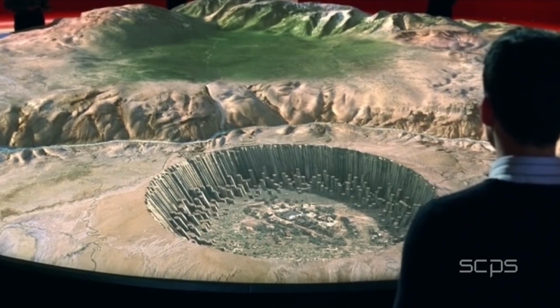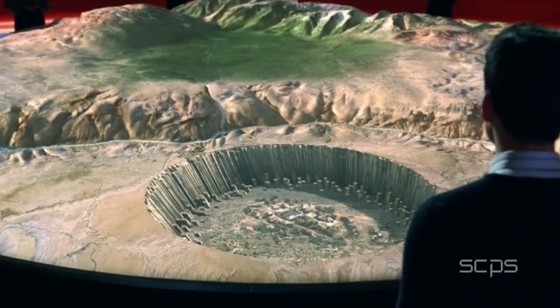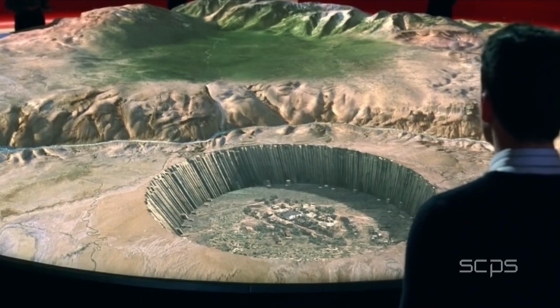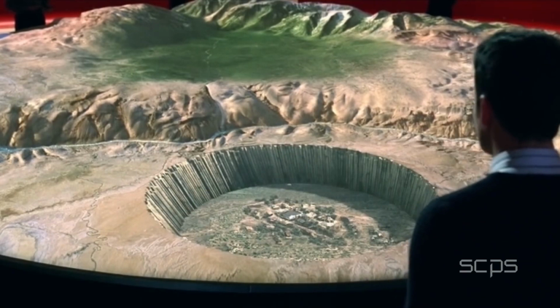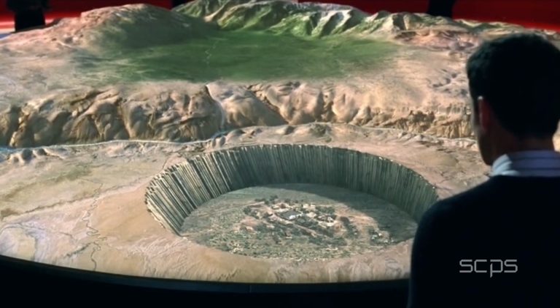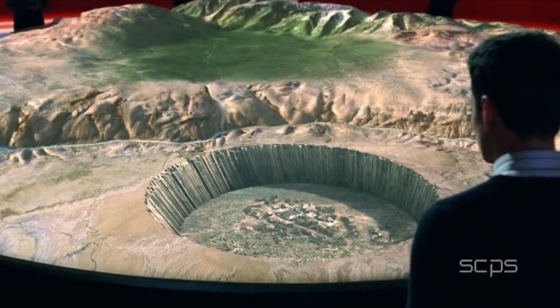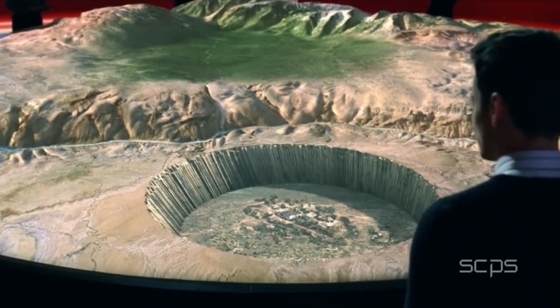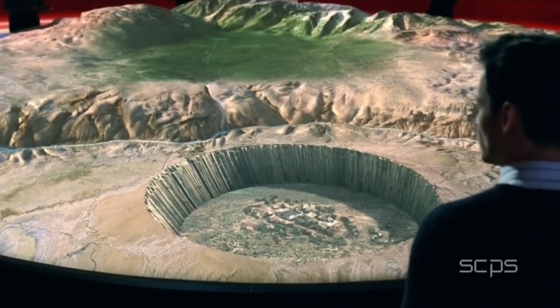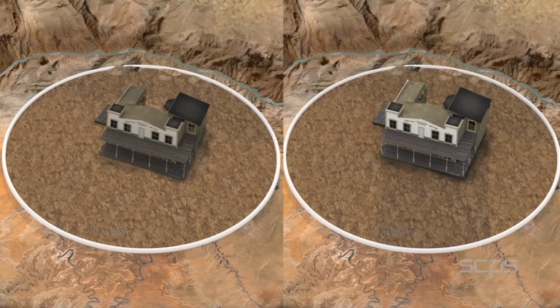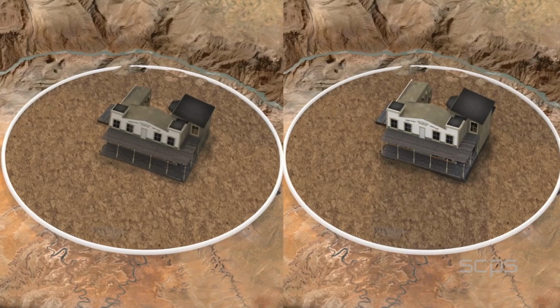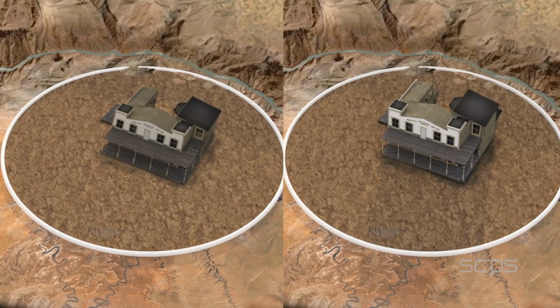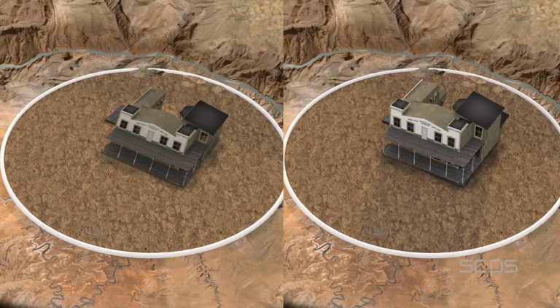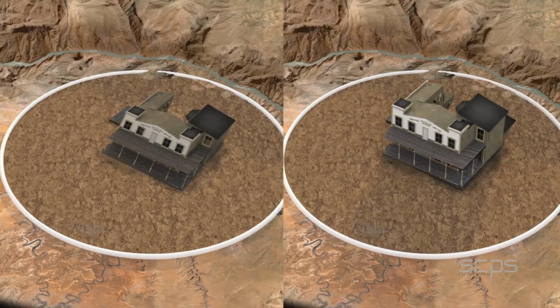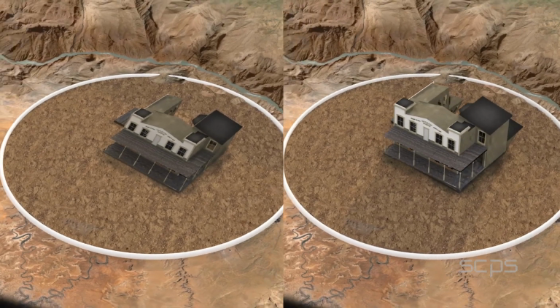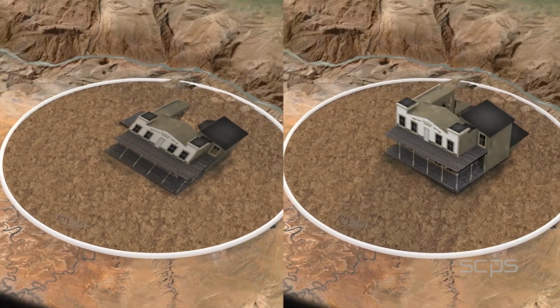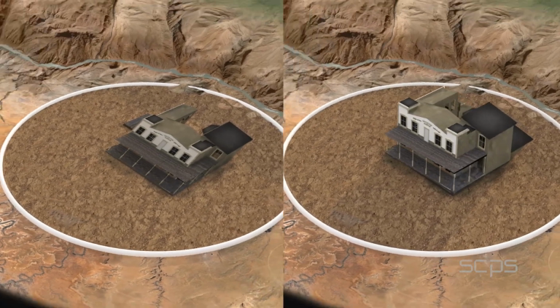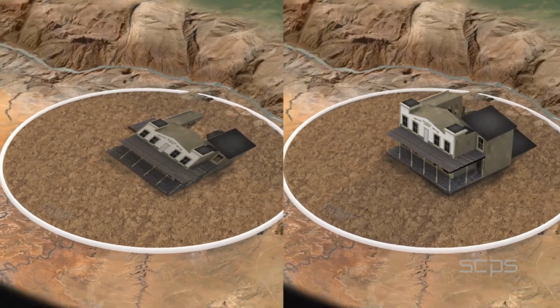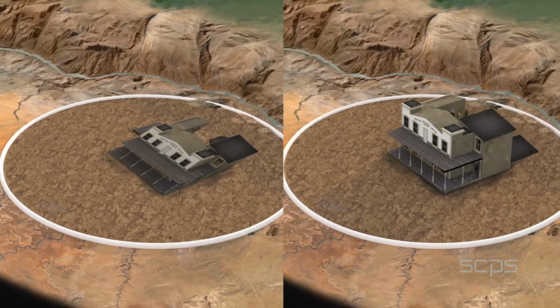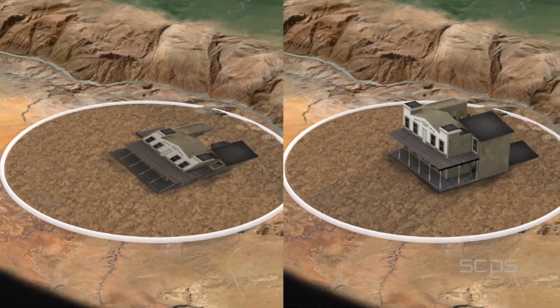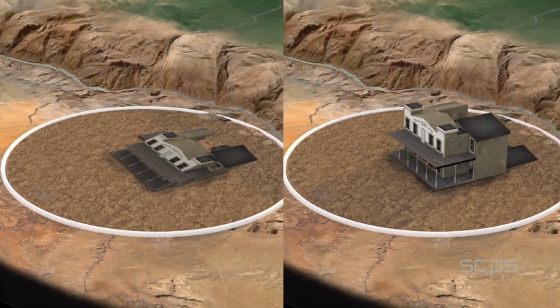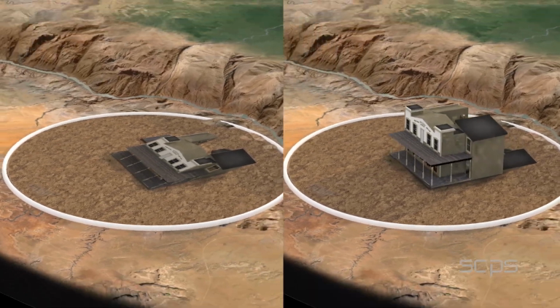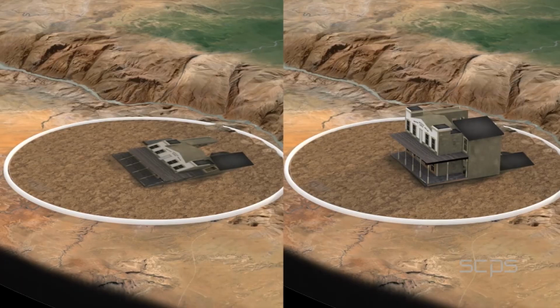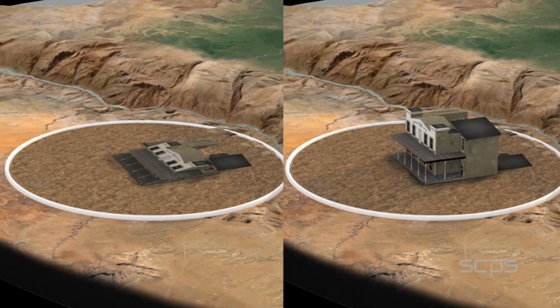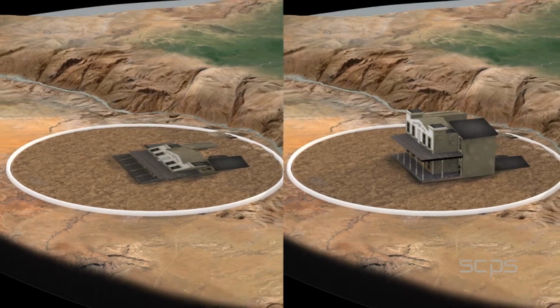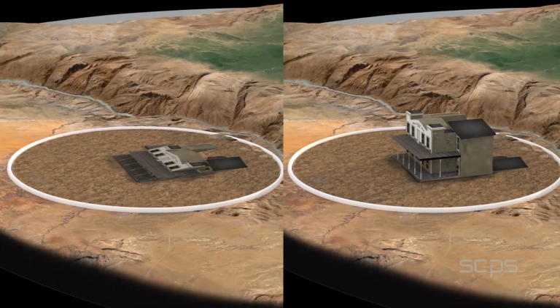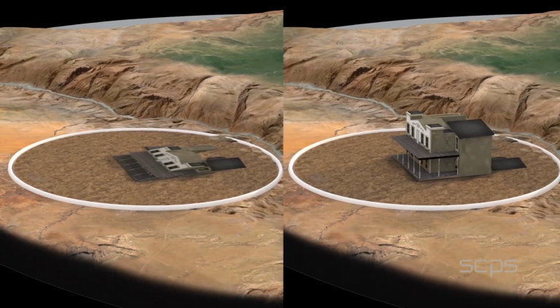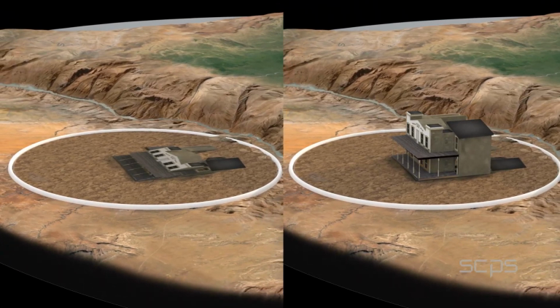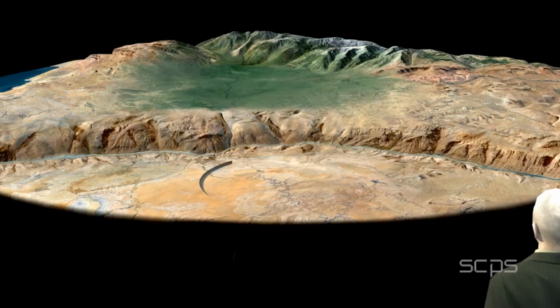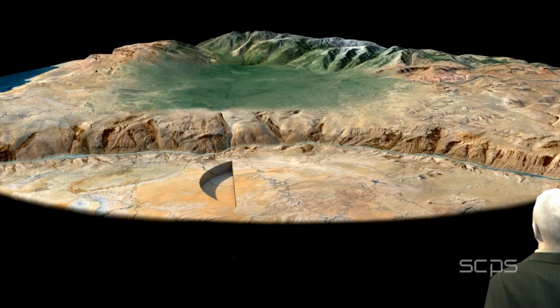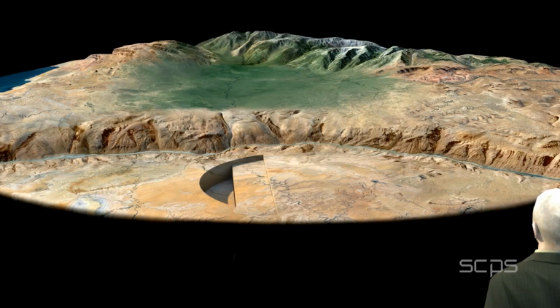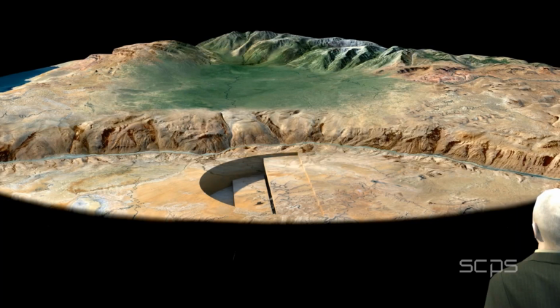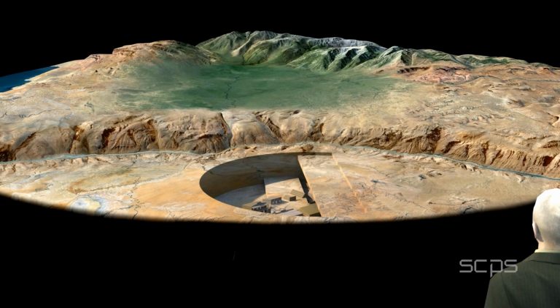Through thorough testing, we developed the ability to manipulate a two-dimensional projection and have it appear three-dimensional.